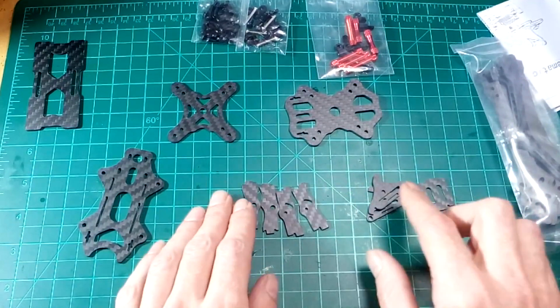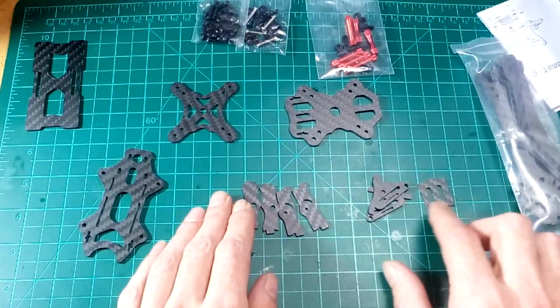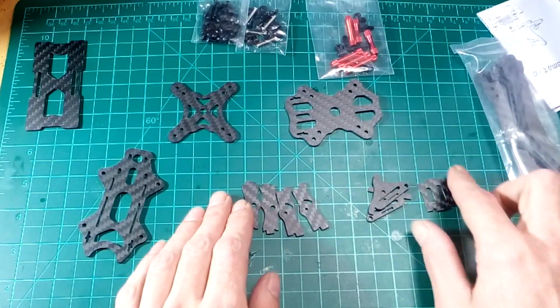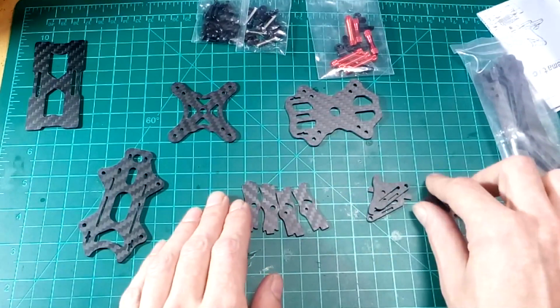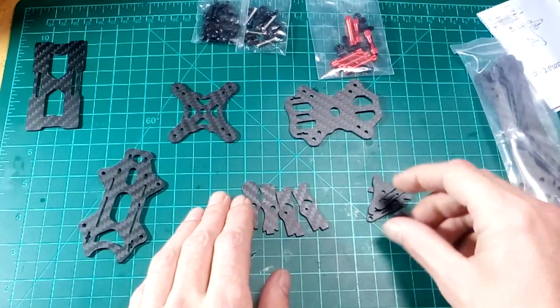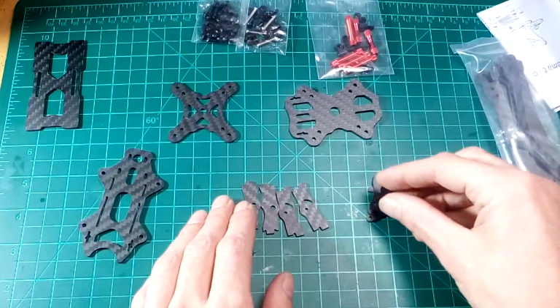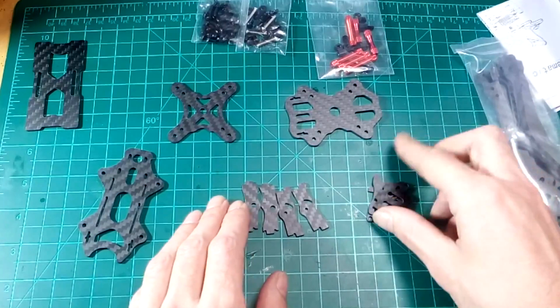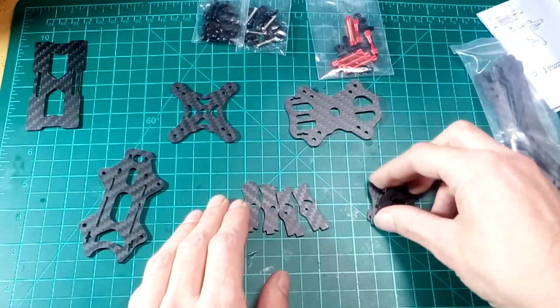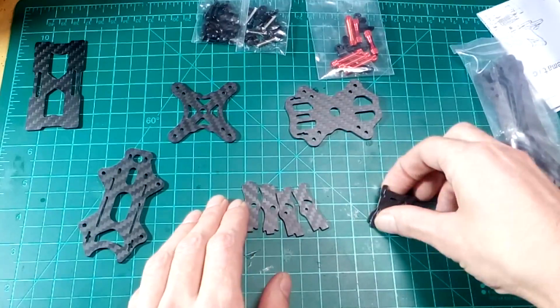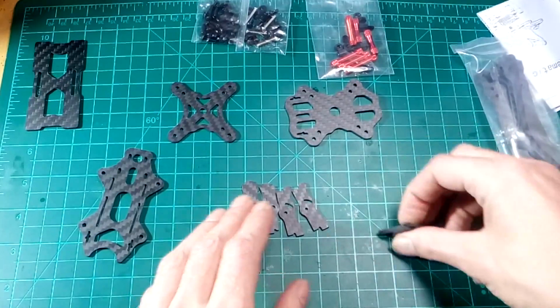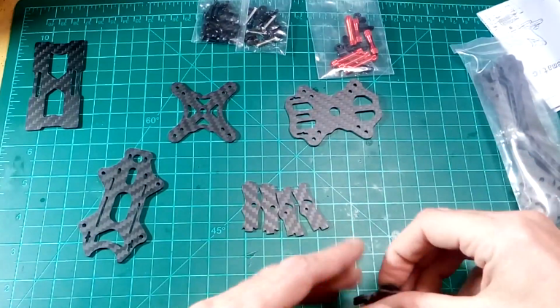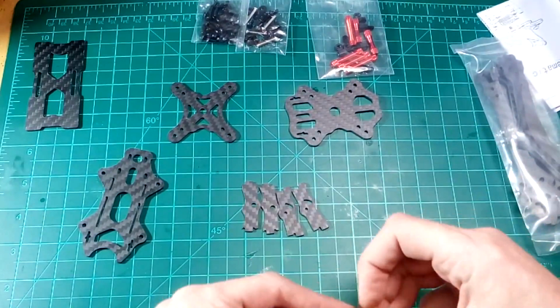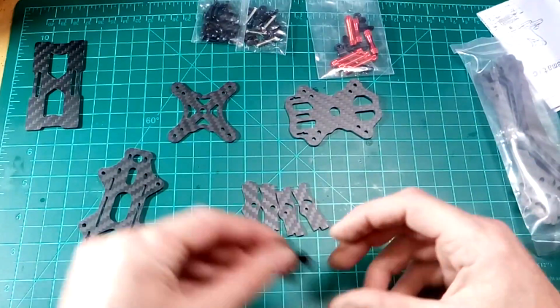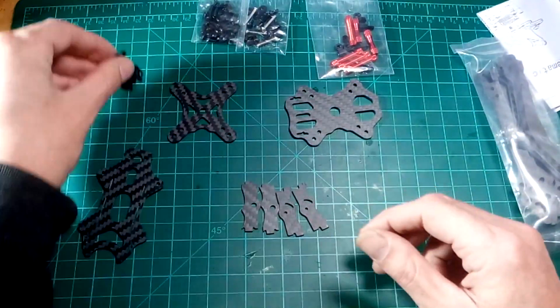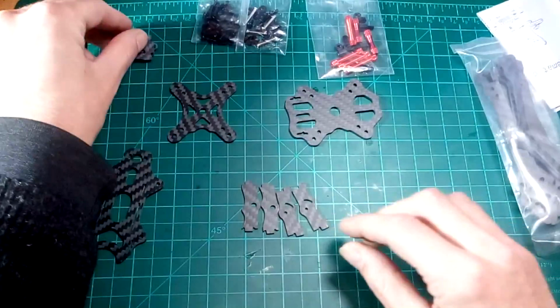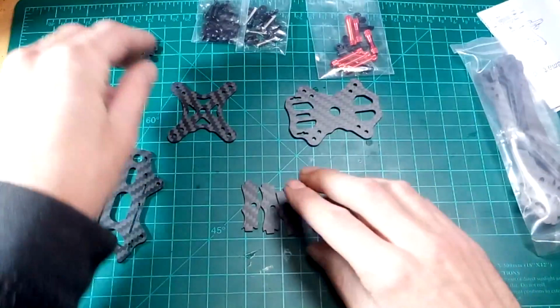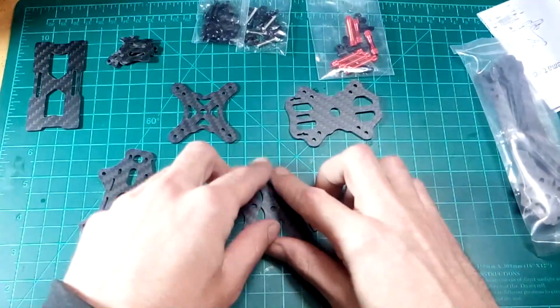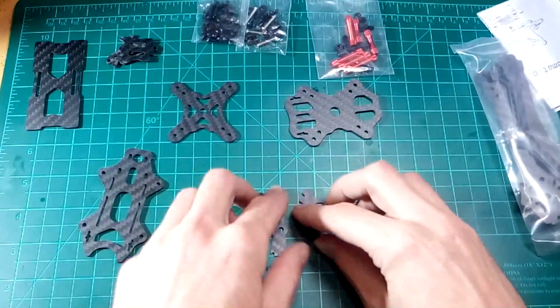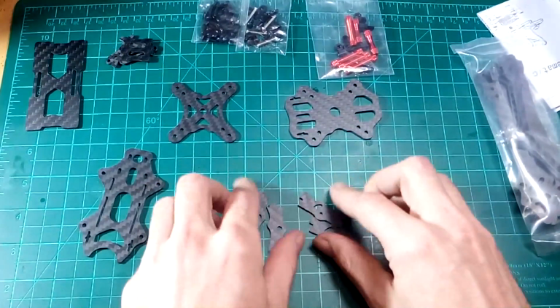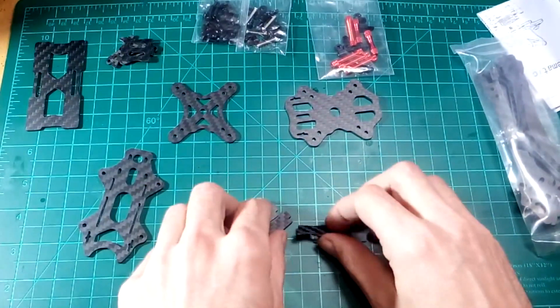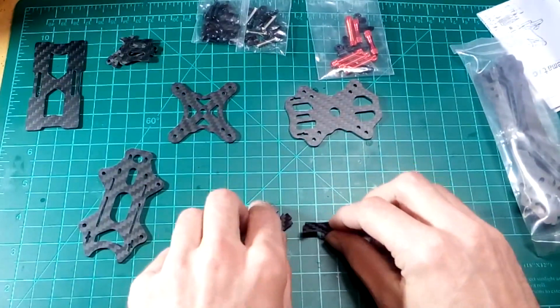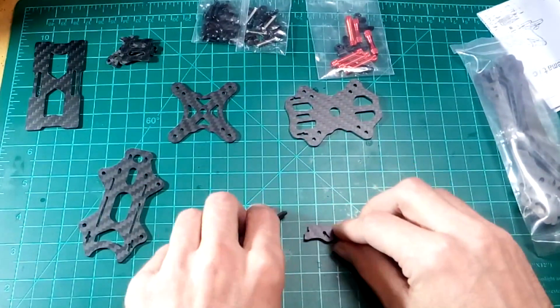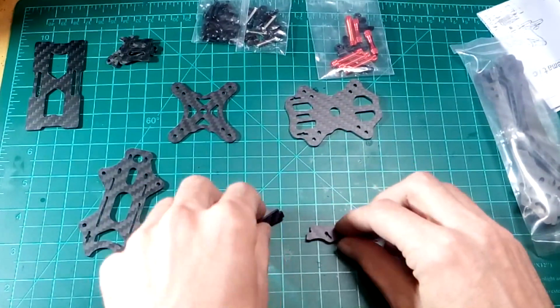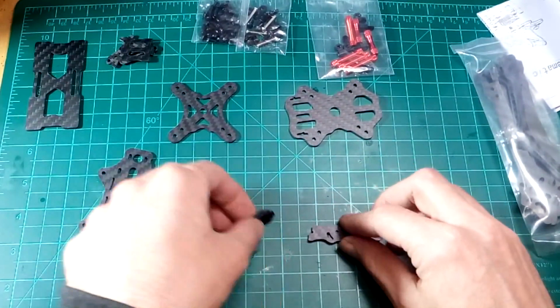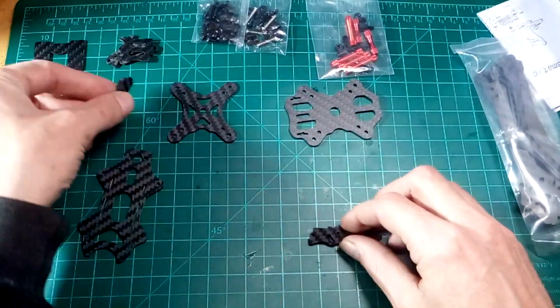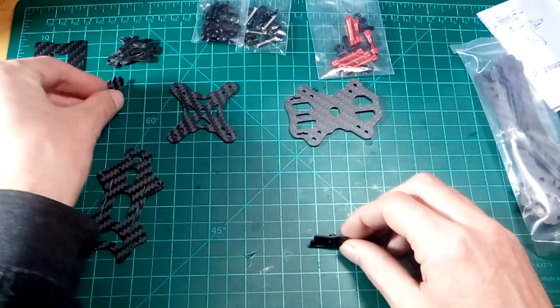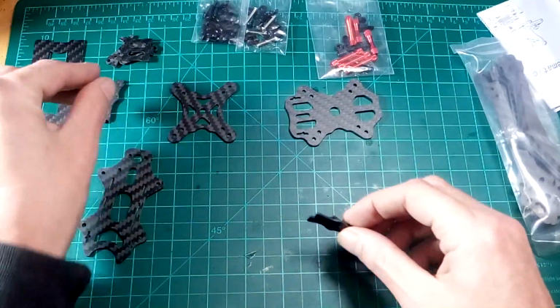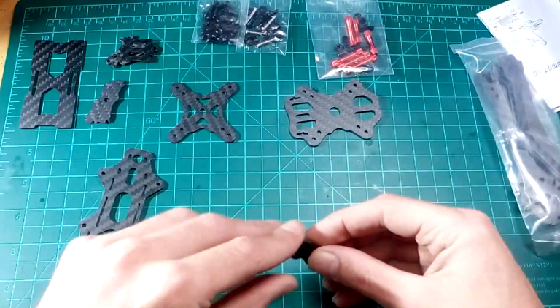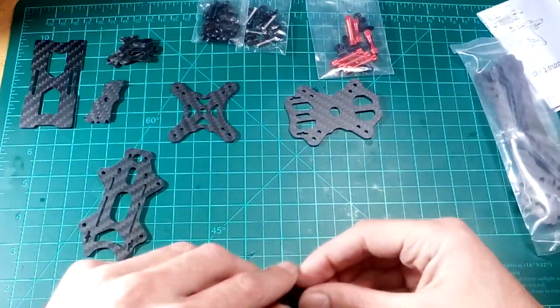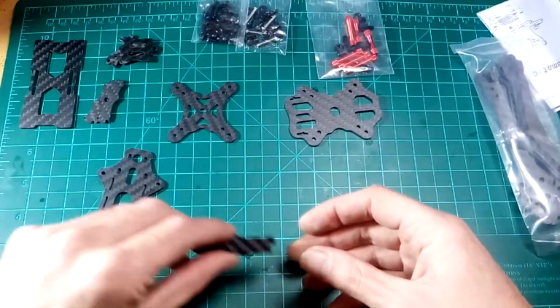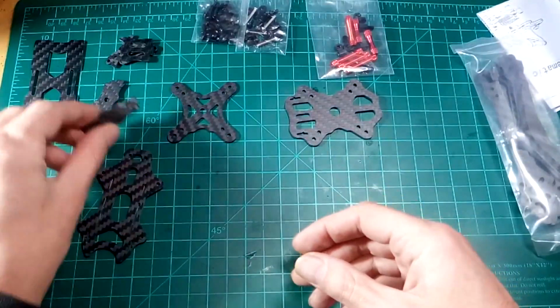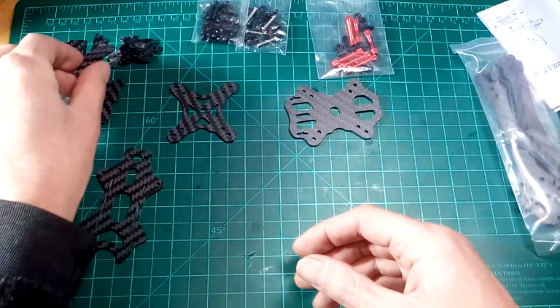For your FPV cam you've got two options of mounting. It's always interesting to have more carbon than you need — always nice to have options.